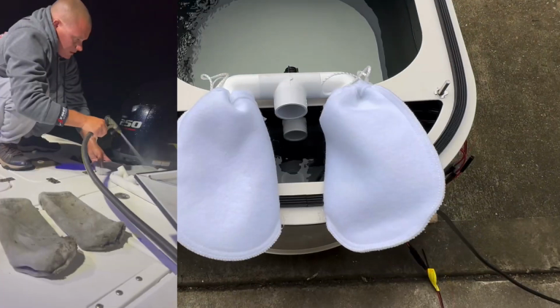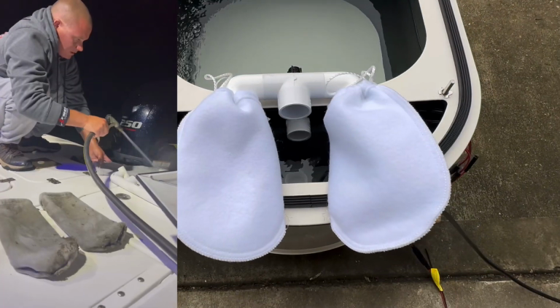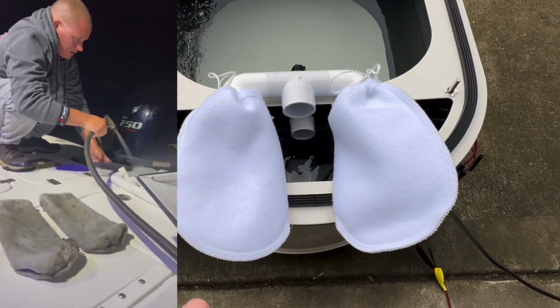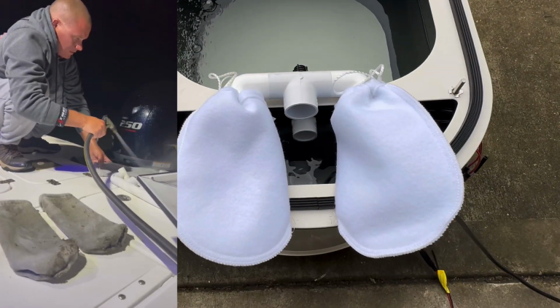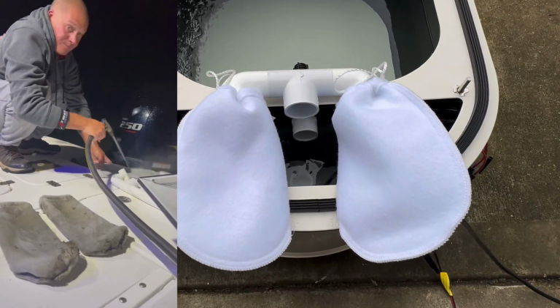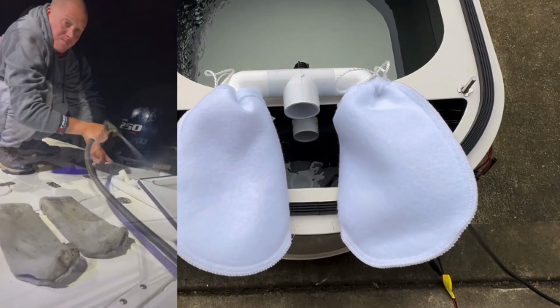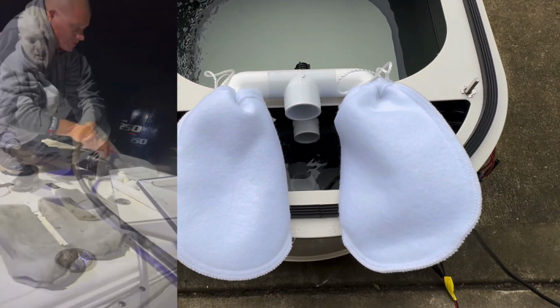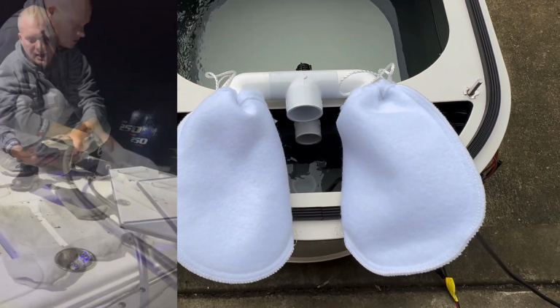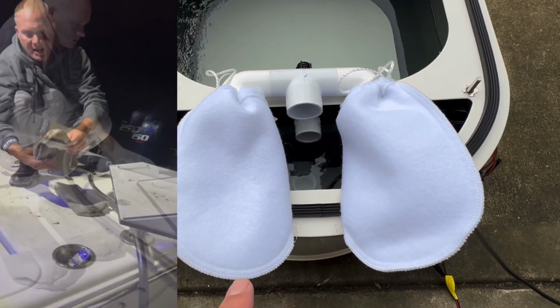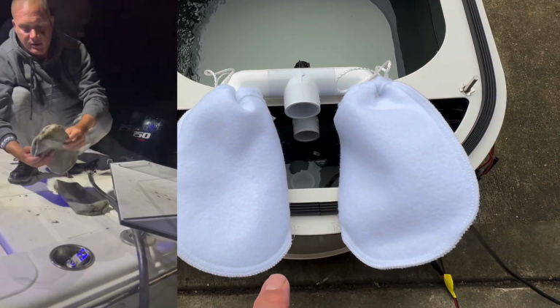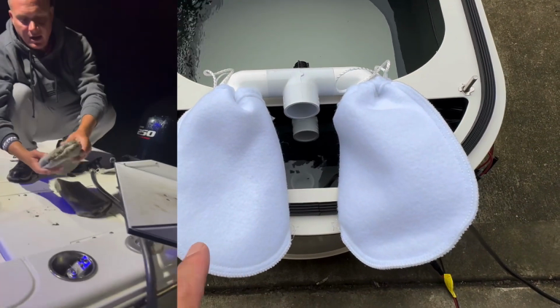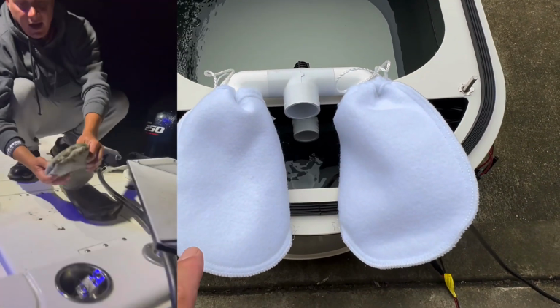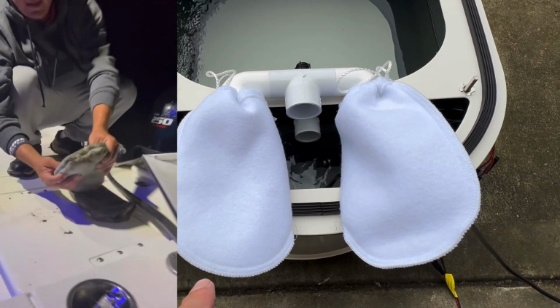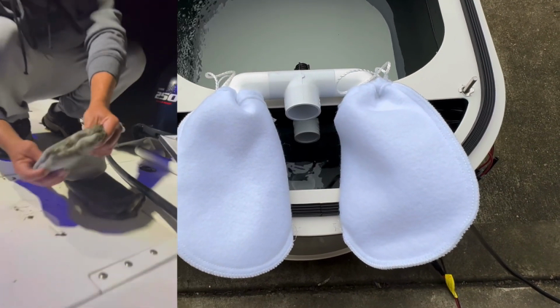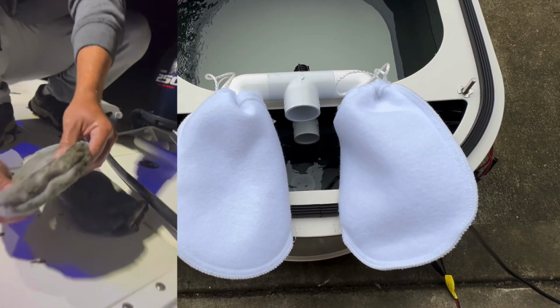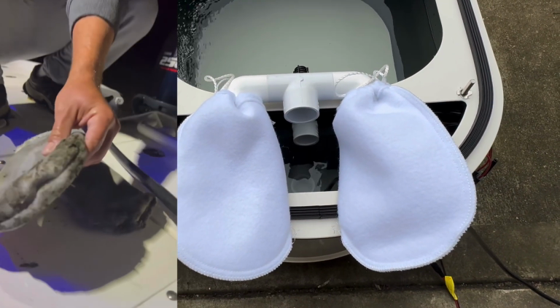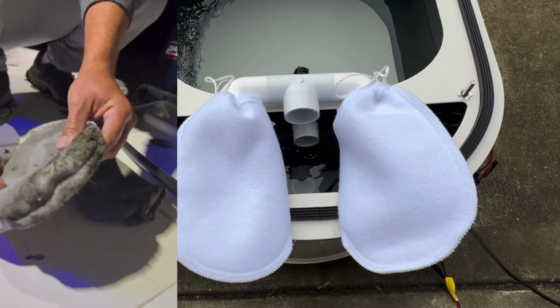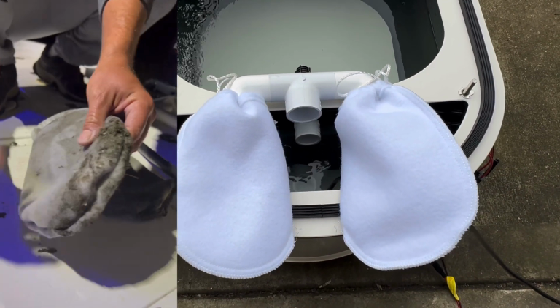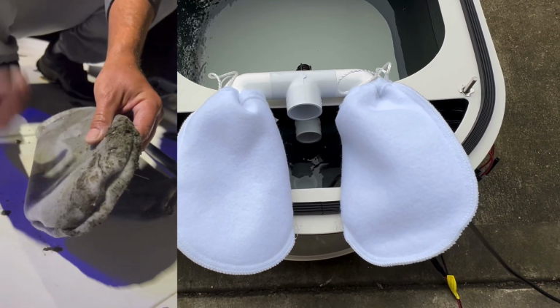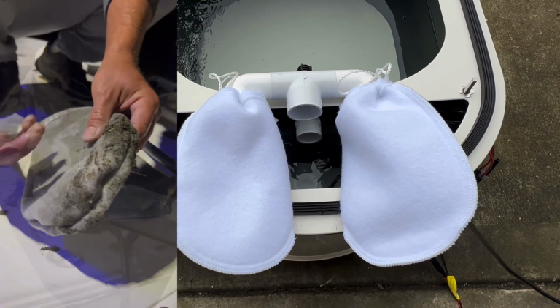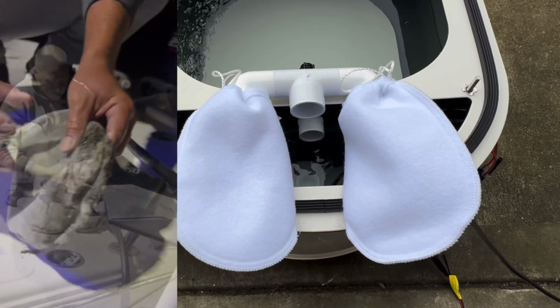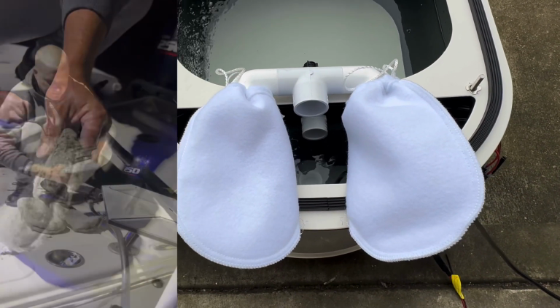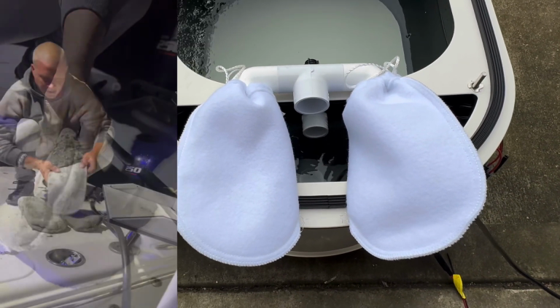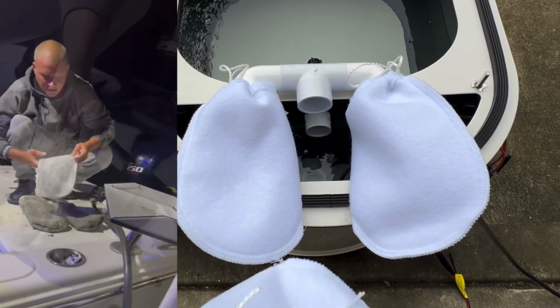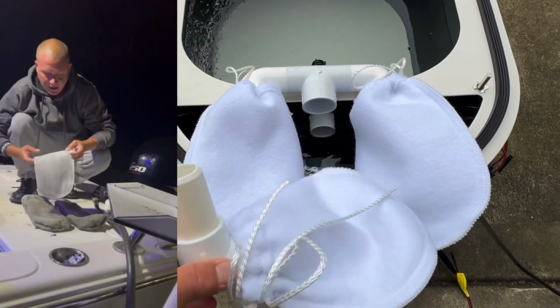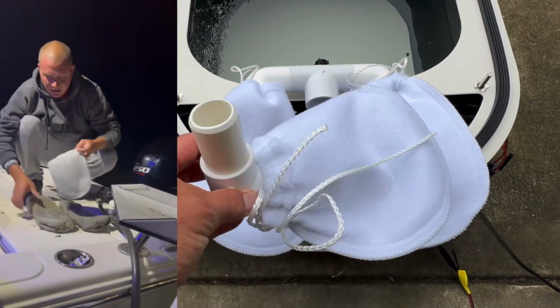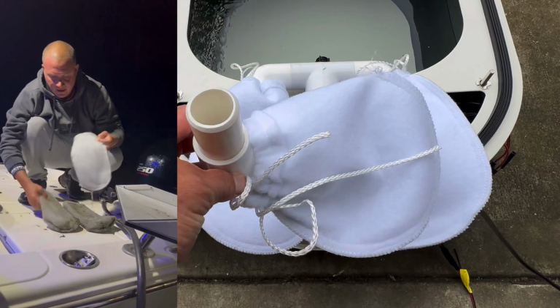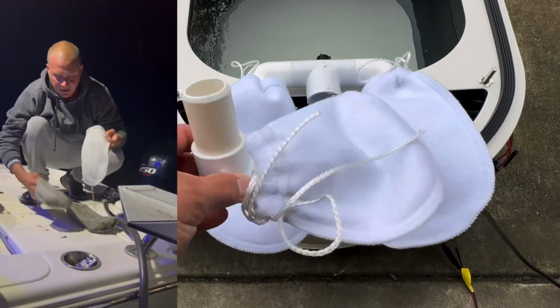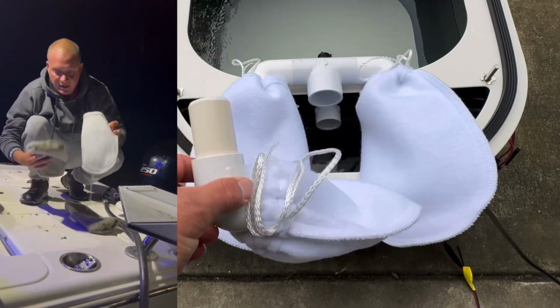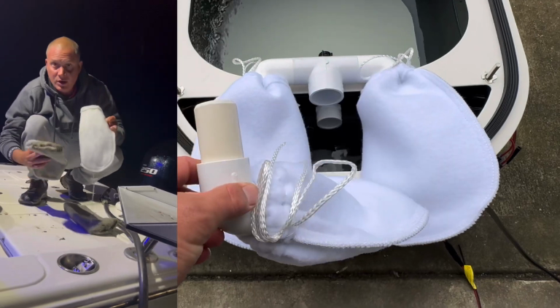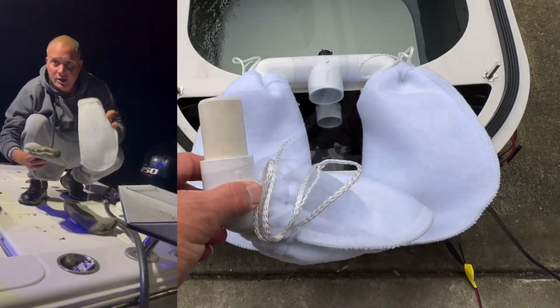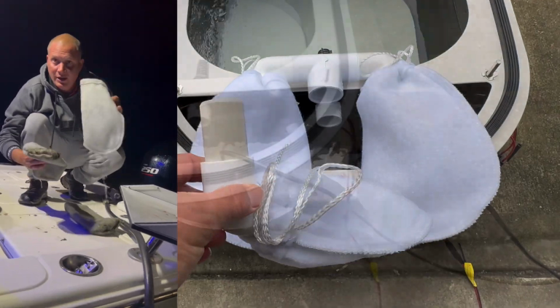Never let your bags dry dirty. When you're done, turn them inside out, rinse, repeat. And this is your skimmer bag.